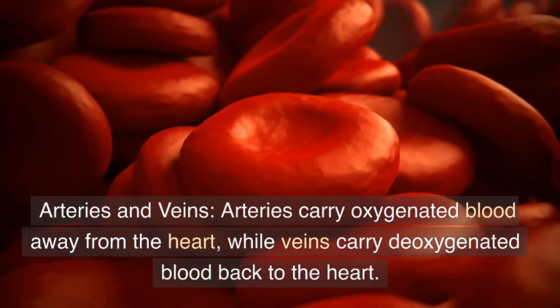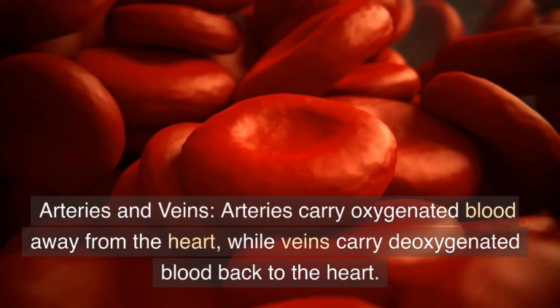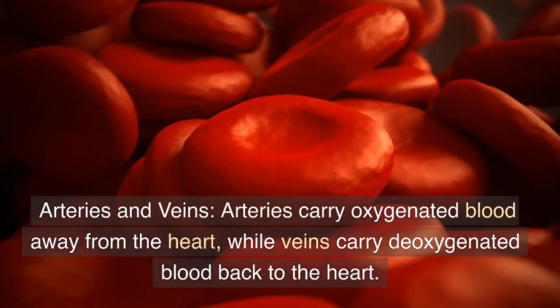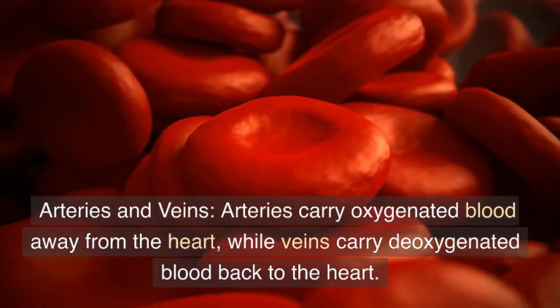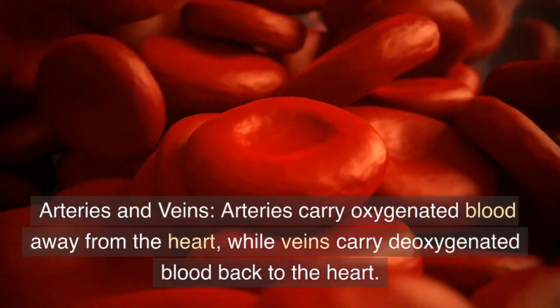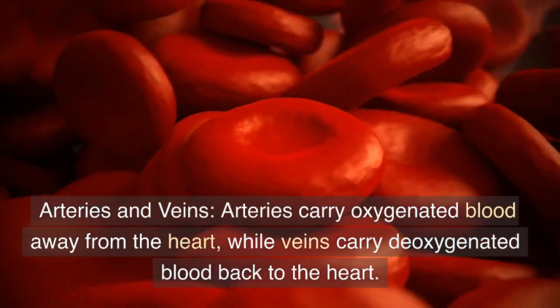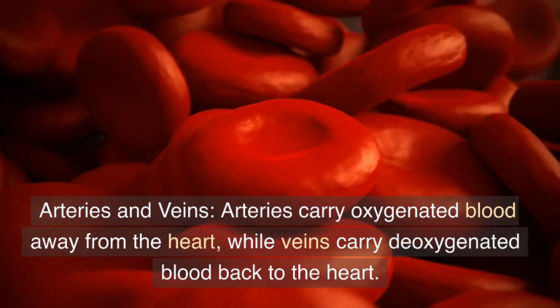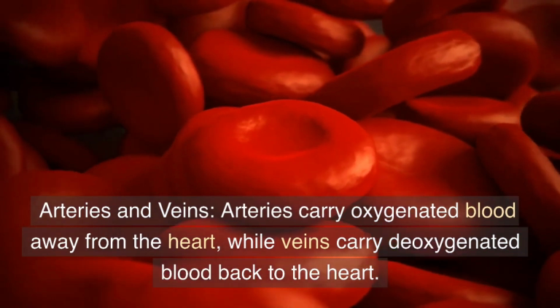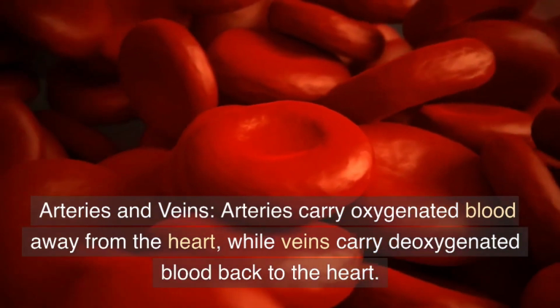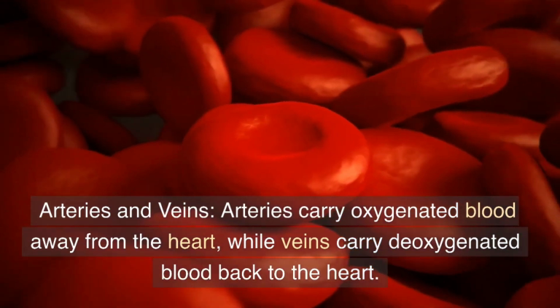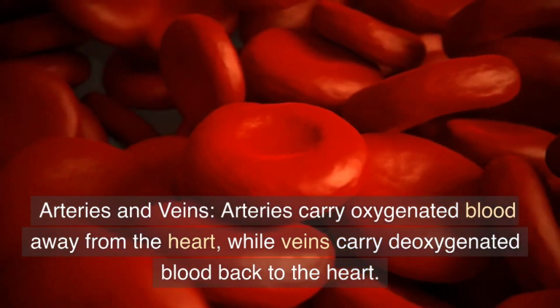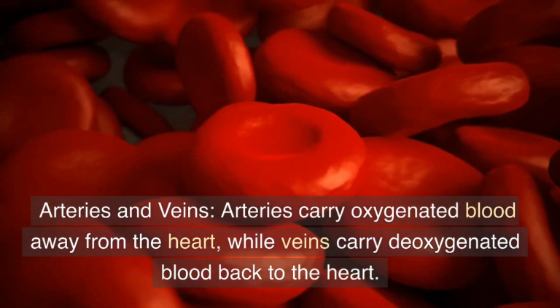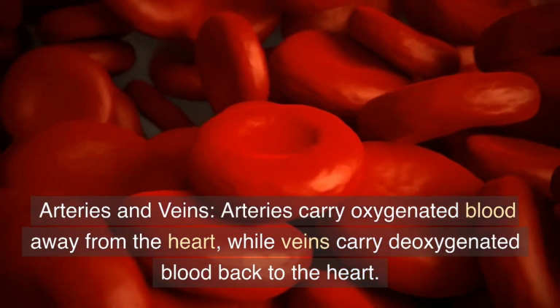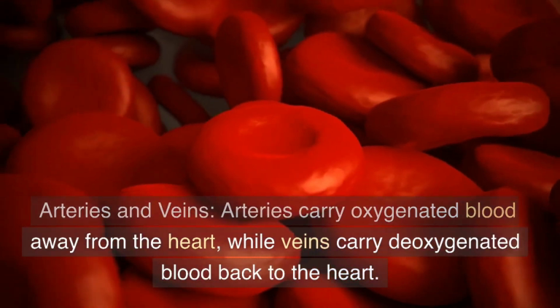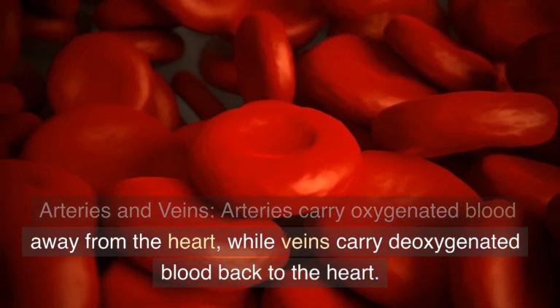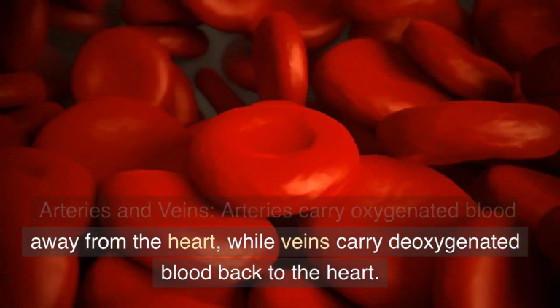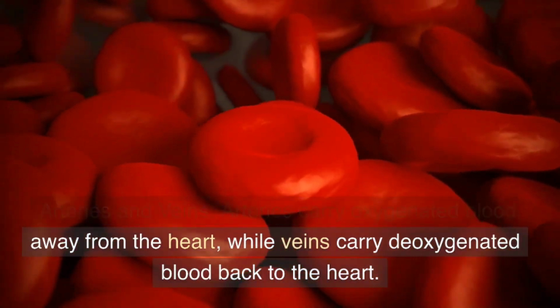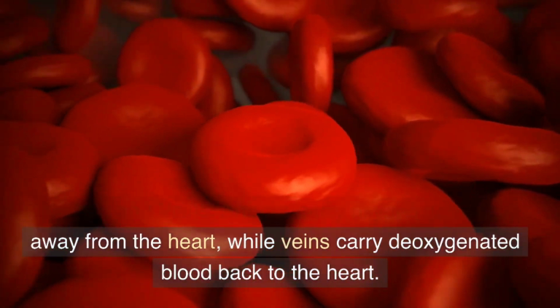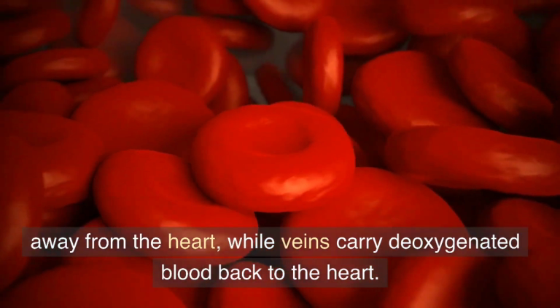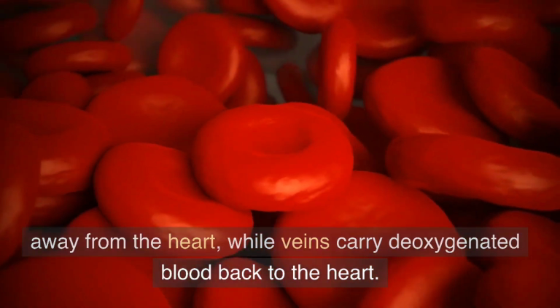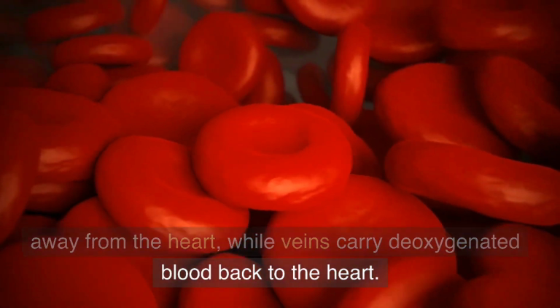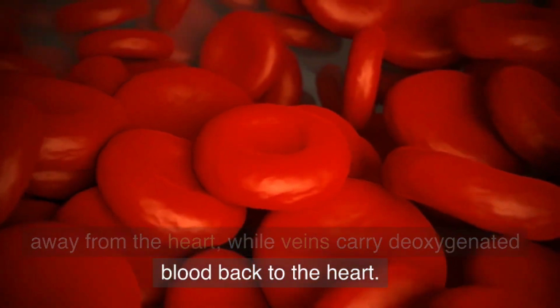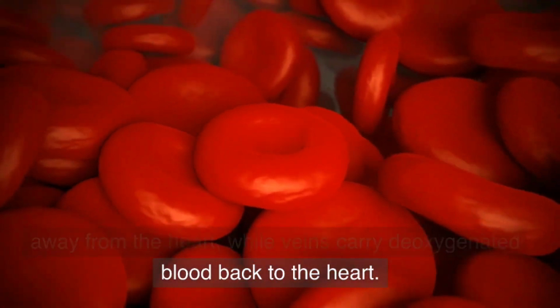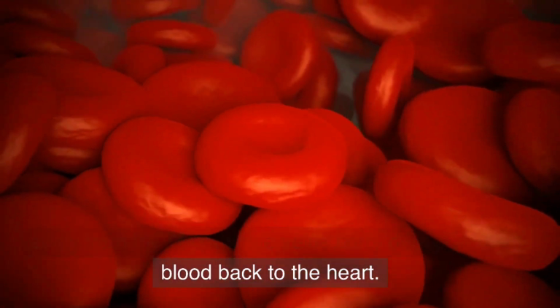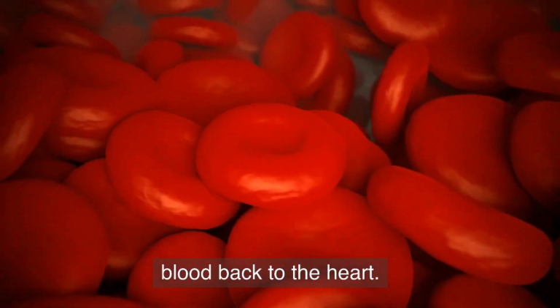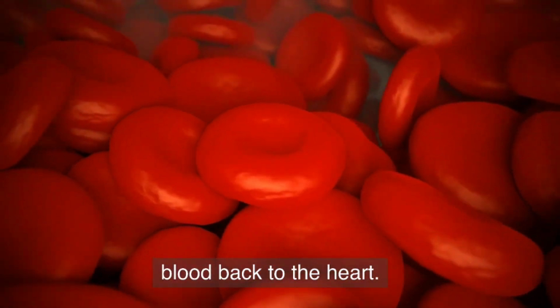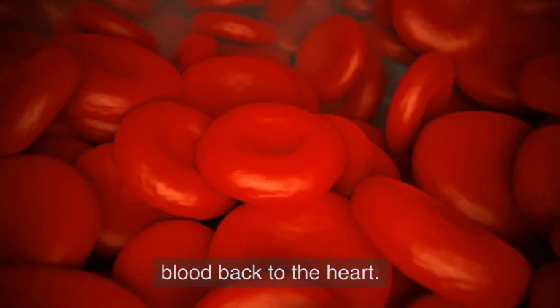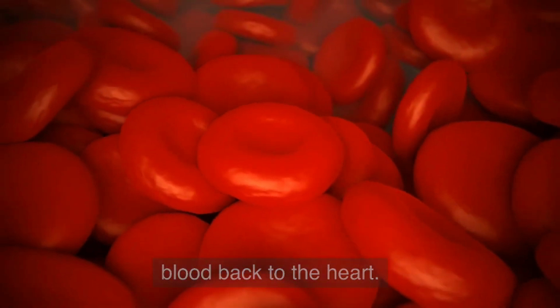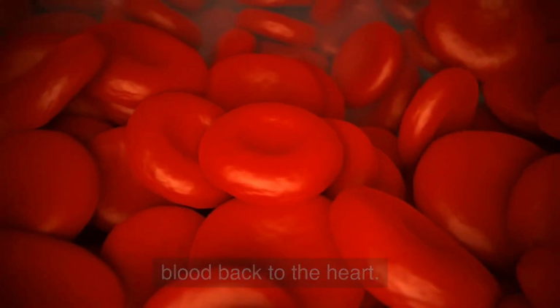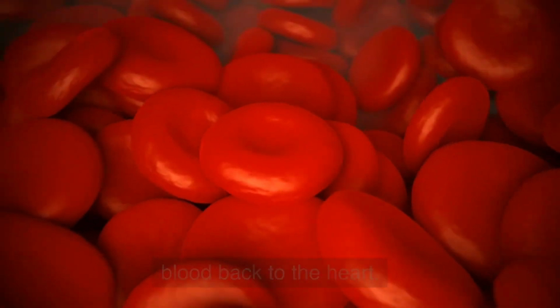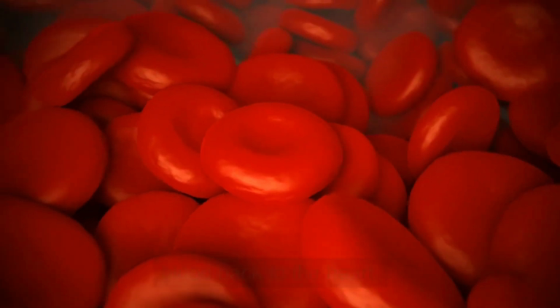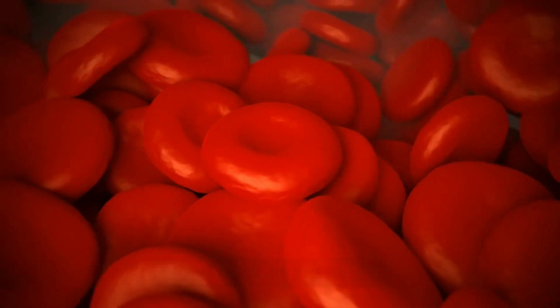Arteries carry oxygenated blood away from the heart, while veins carry deoxygenated blood back to the heart.